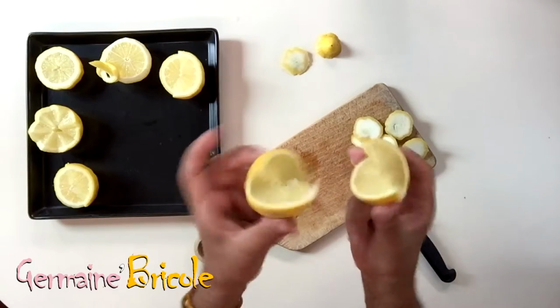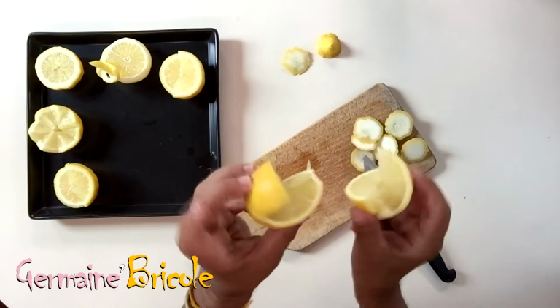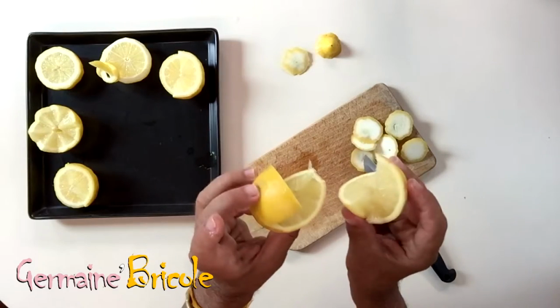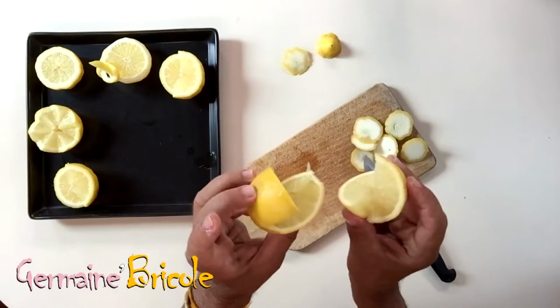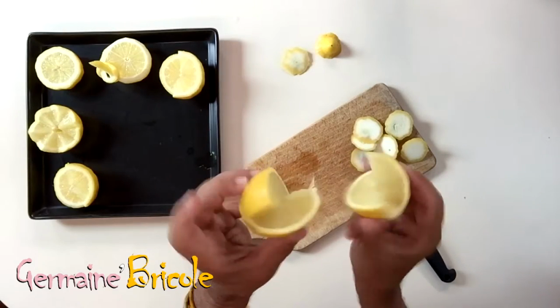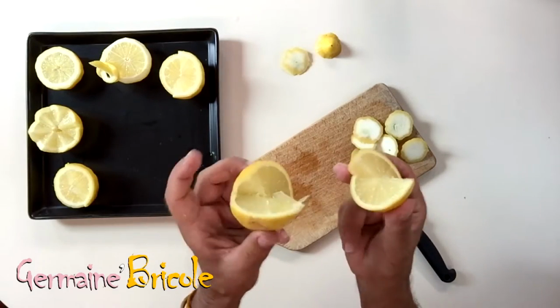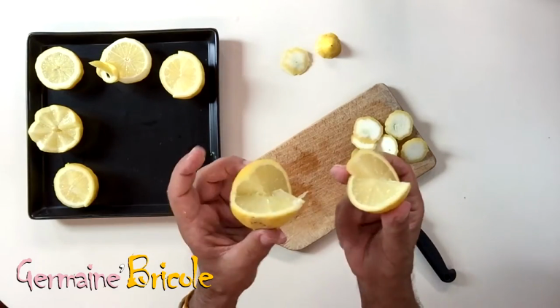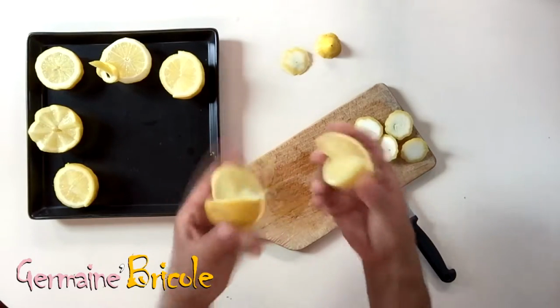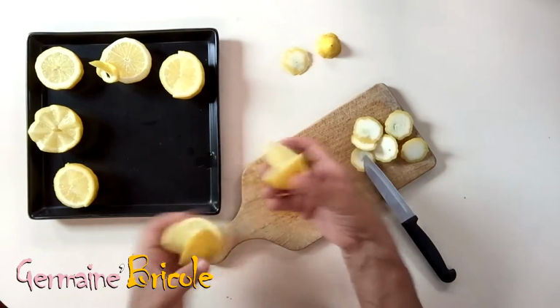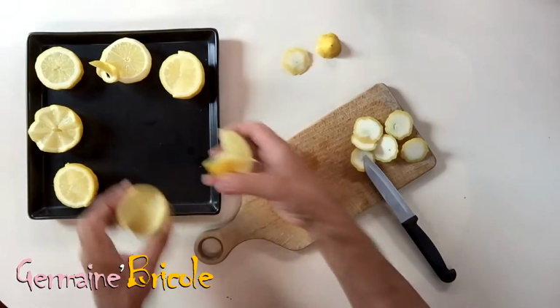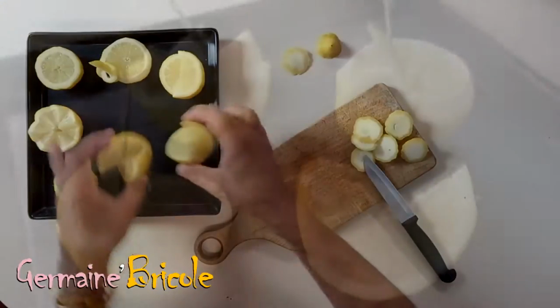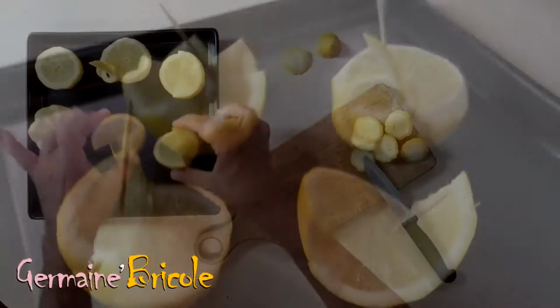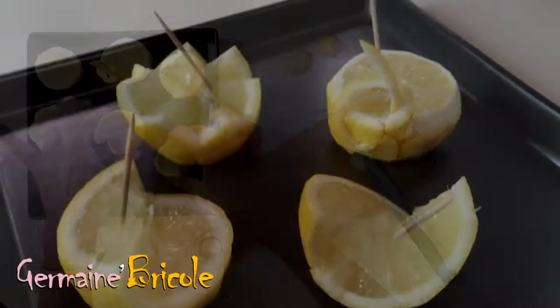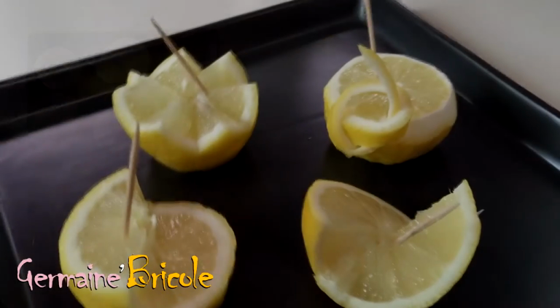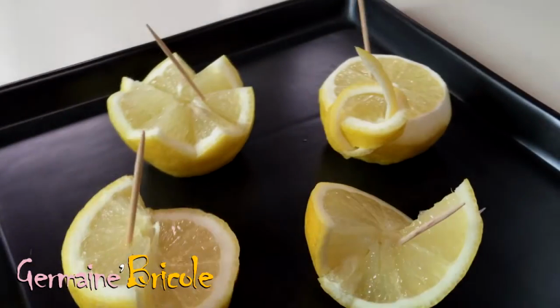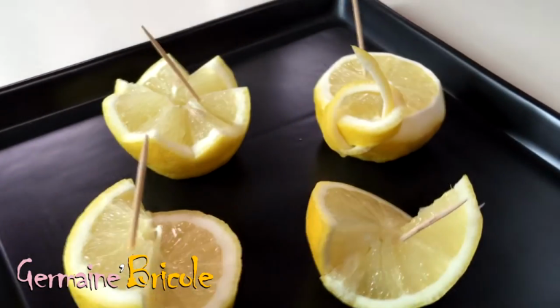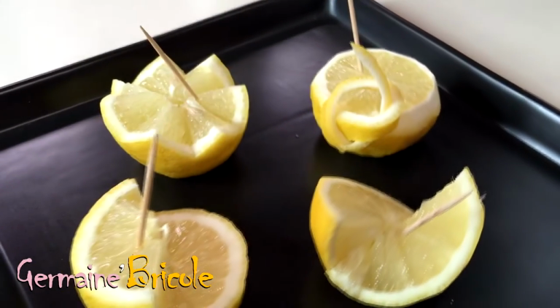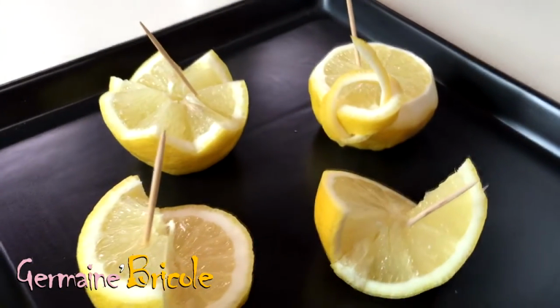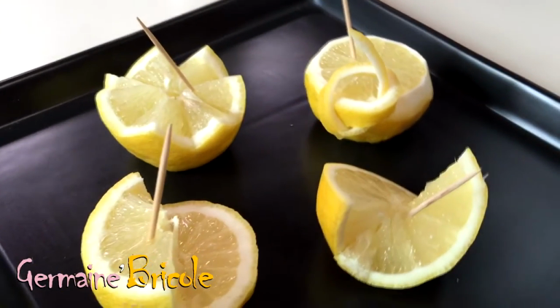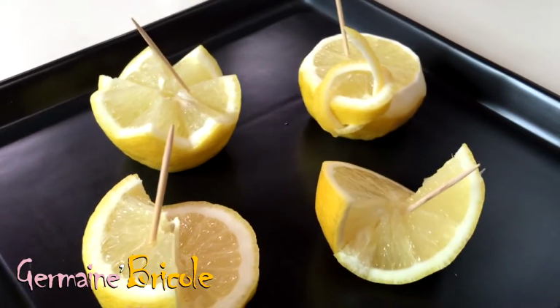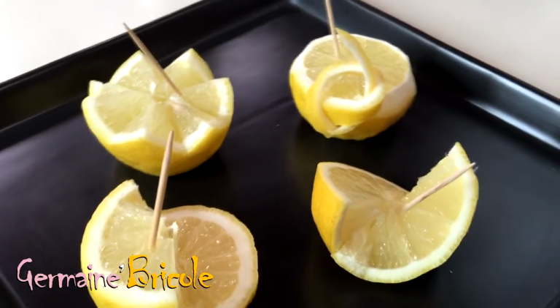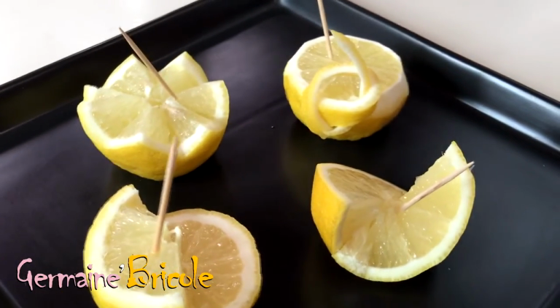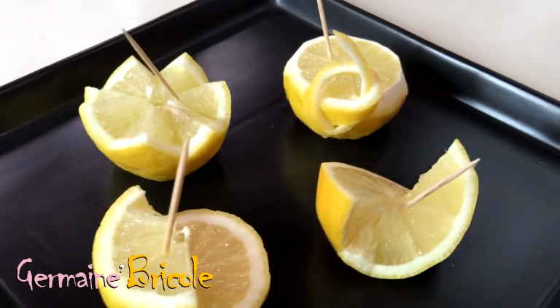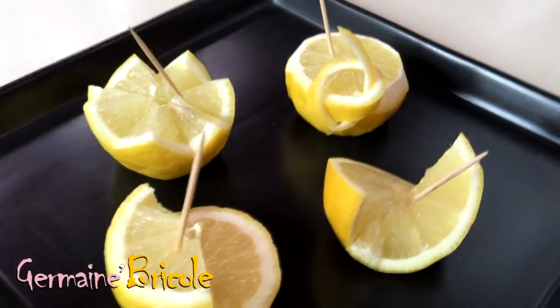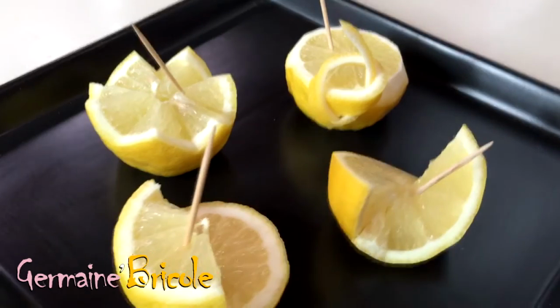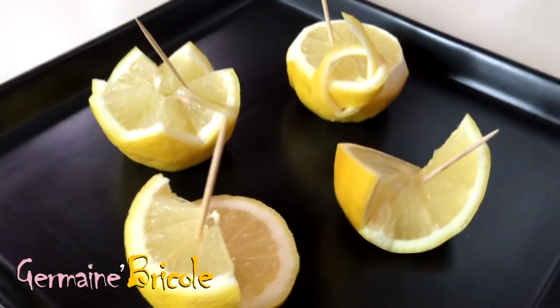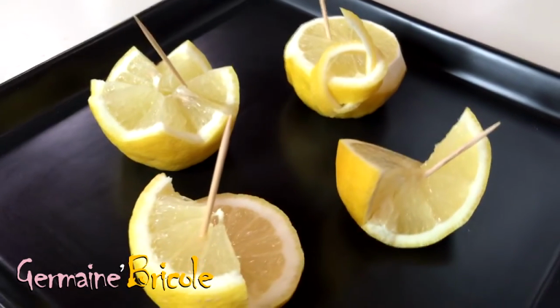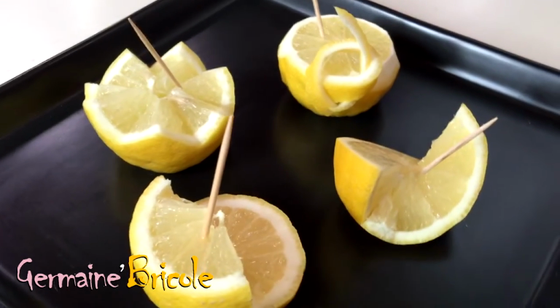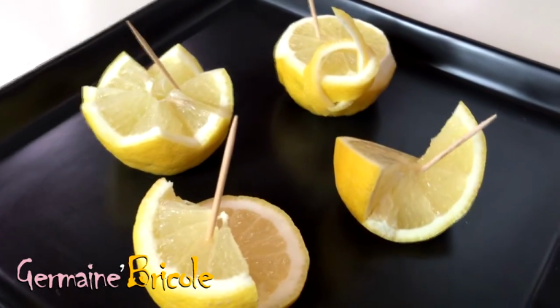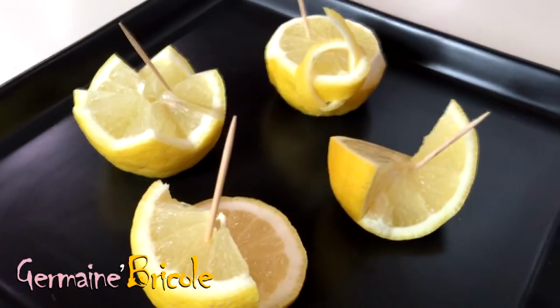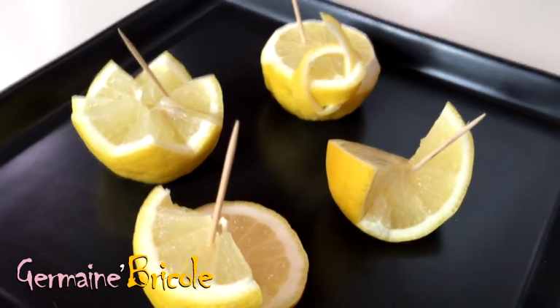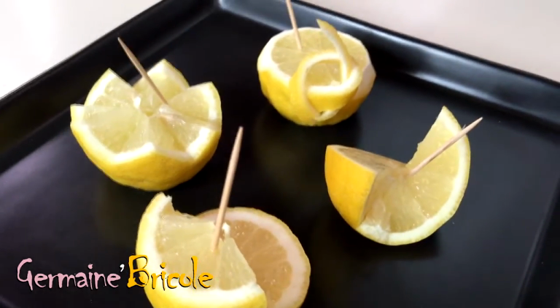I separate the two halves to get a very original cut. There it is — not so complicated! See you soon for new videos.